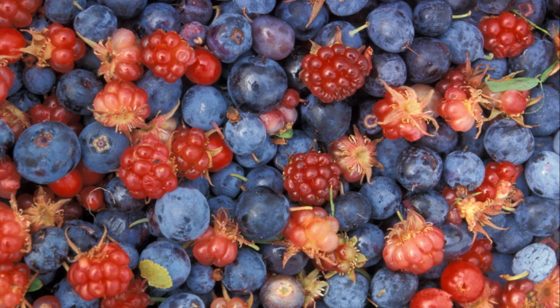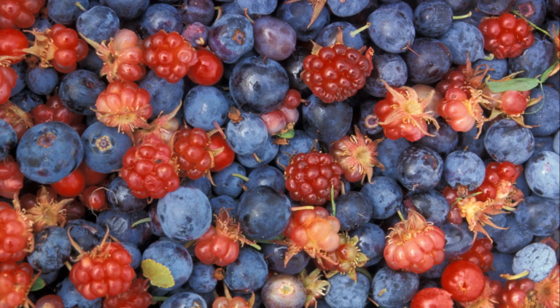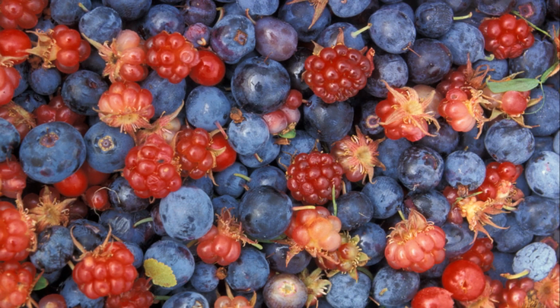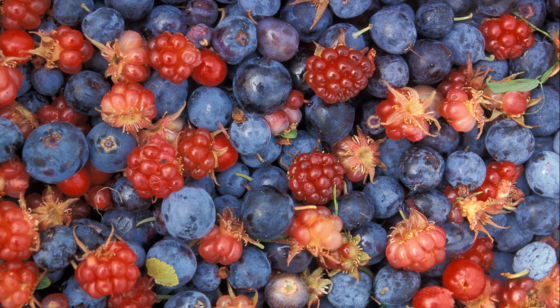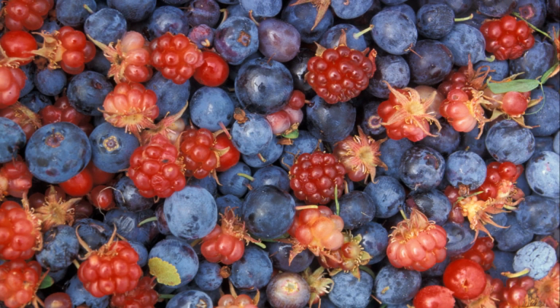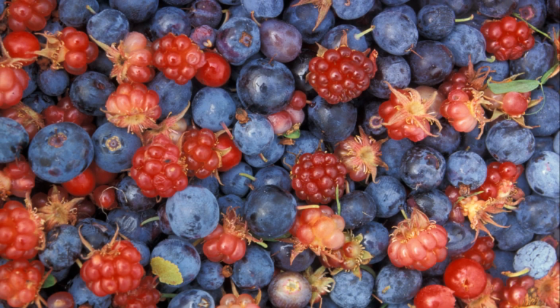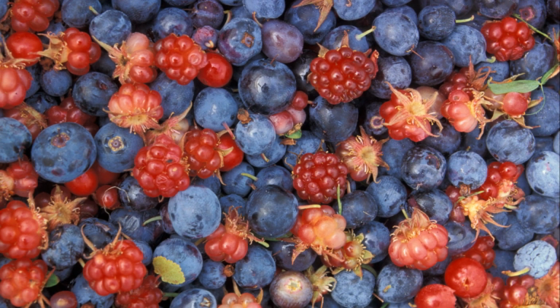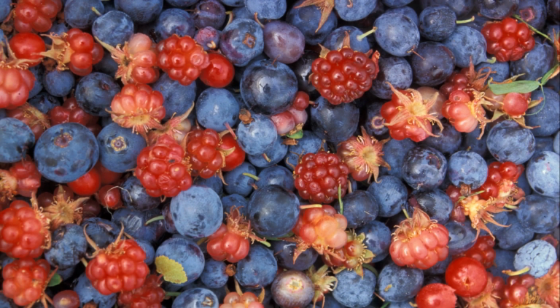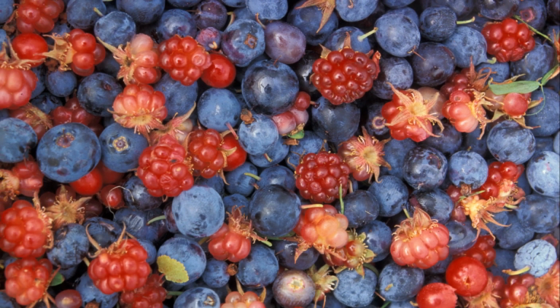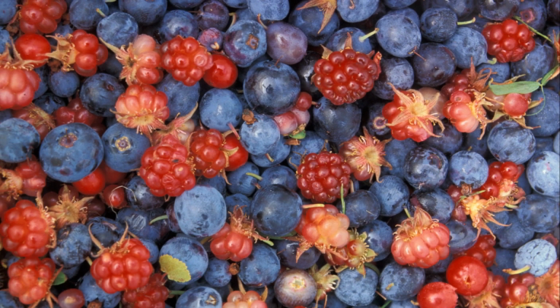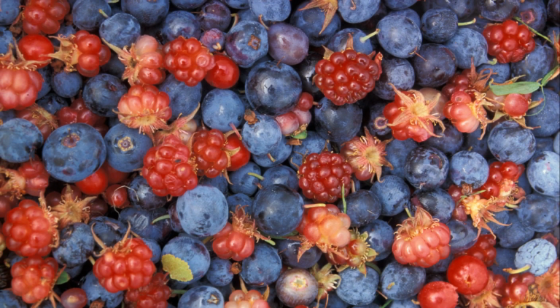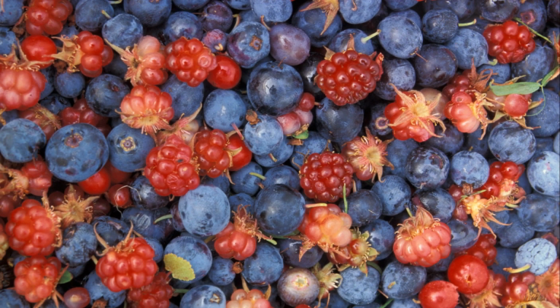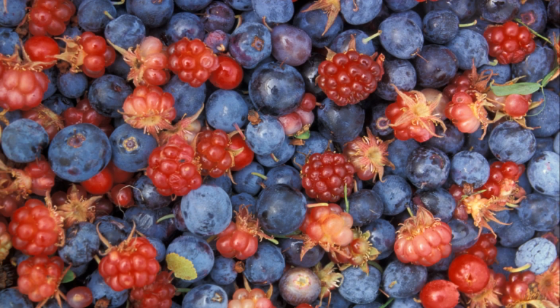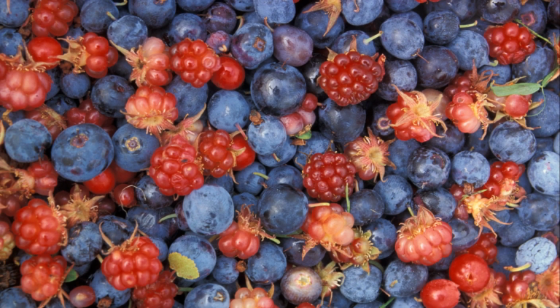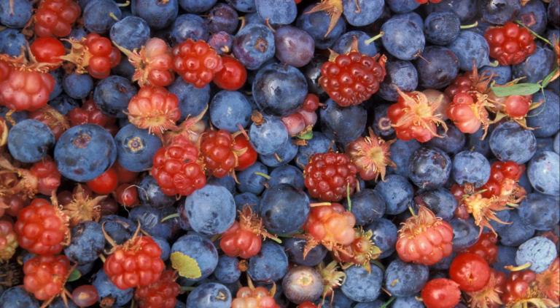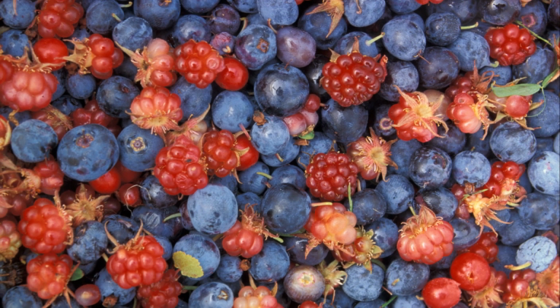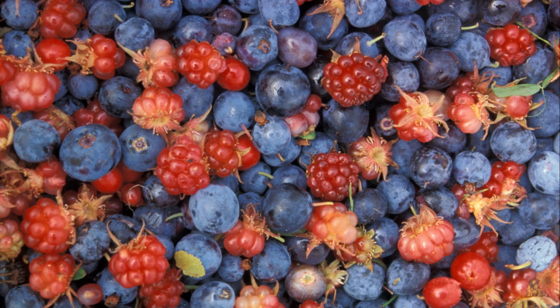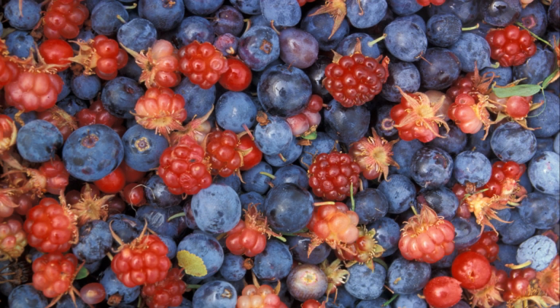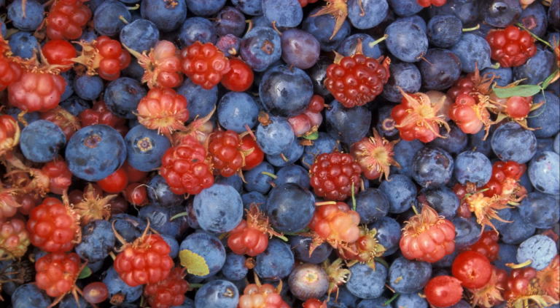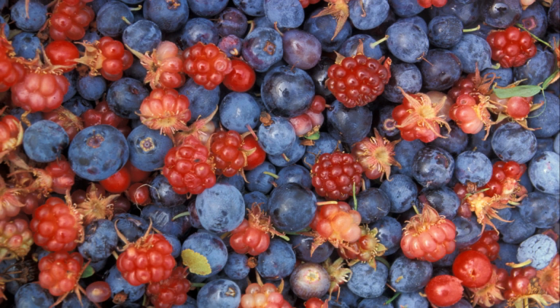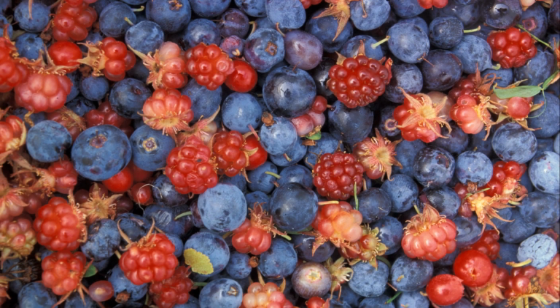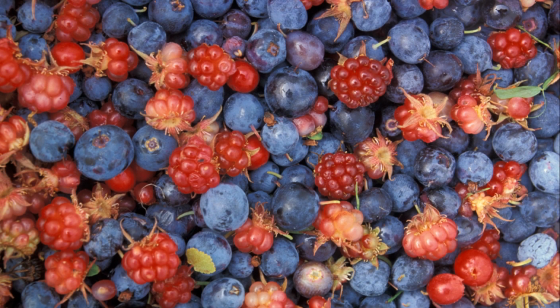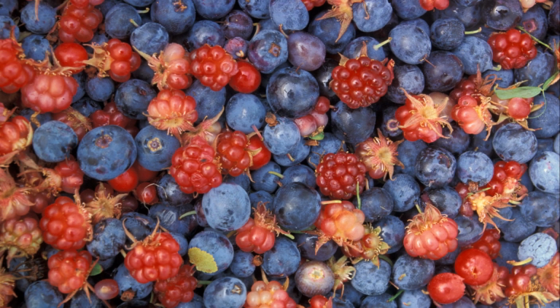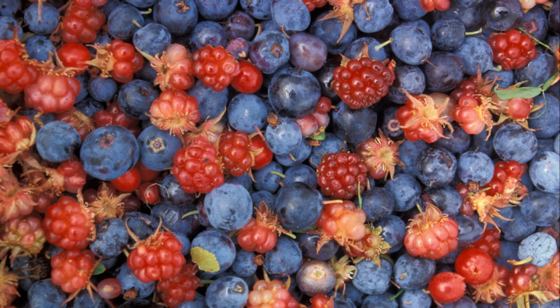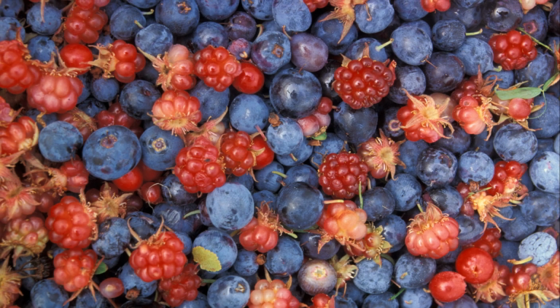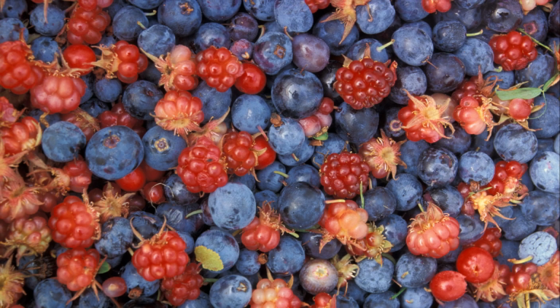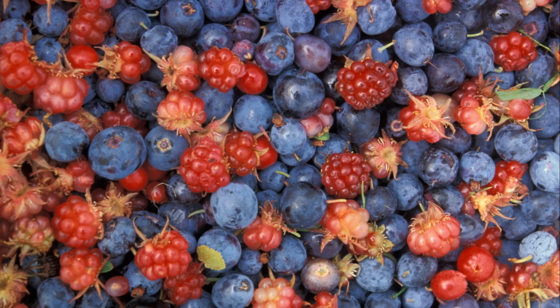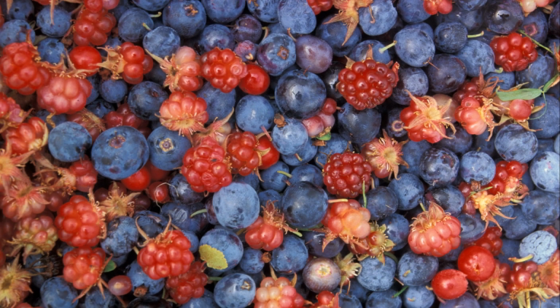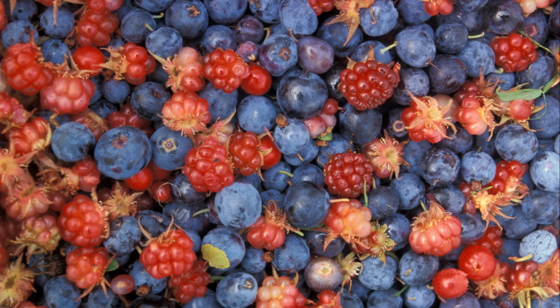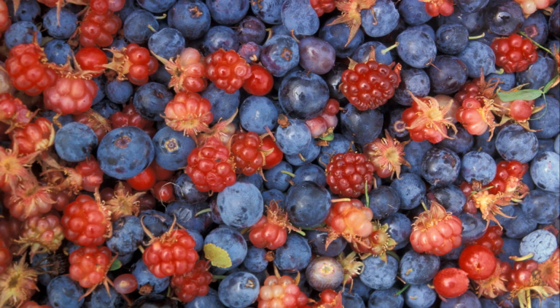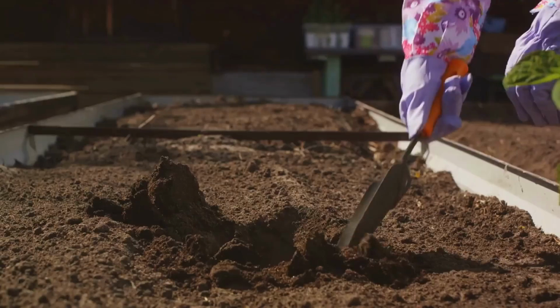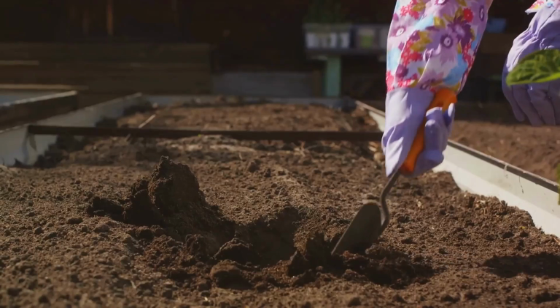And let's not forget fruits. Berries are a sweet treat your chickens will absolutely love.